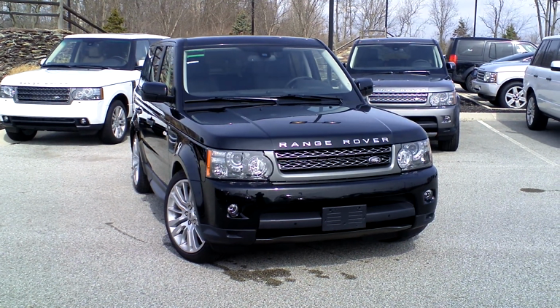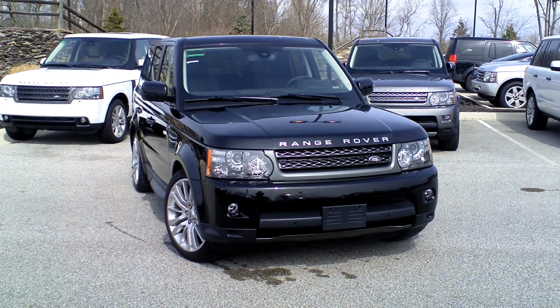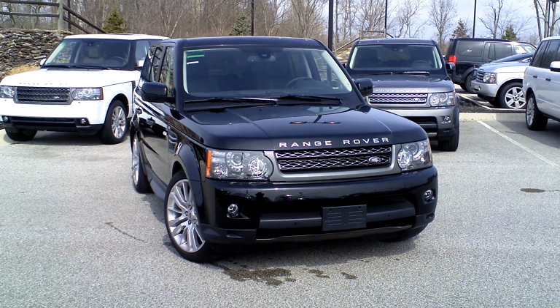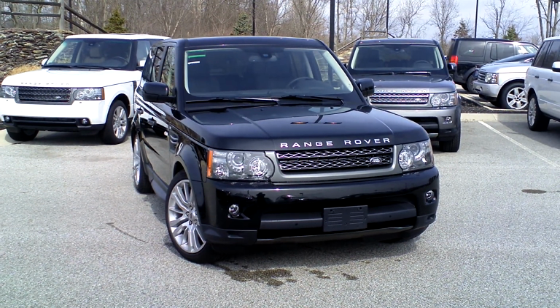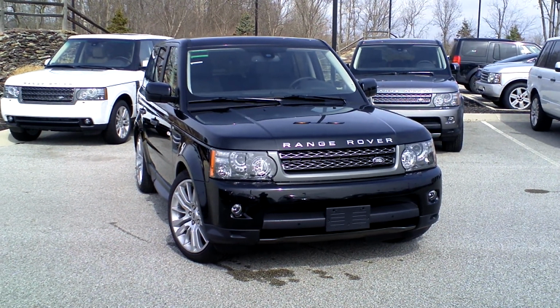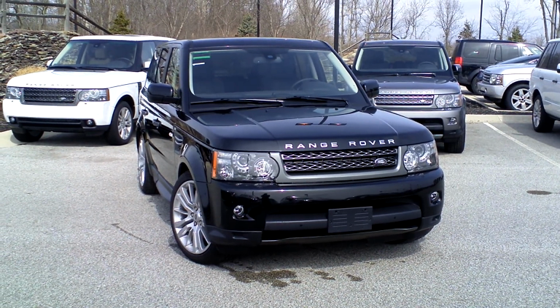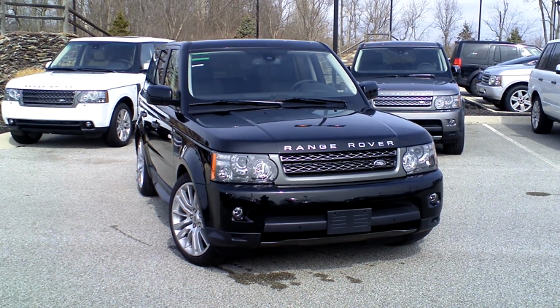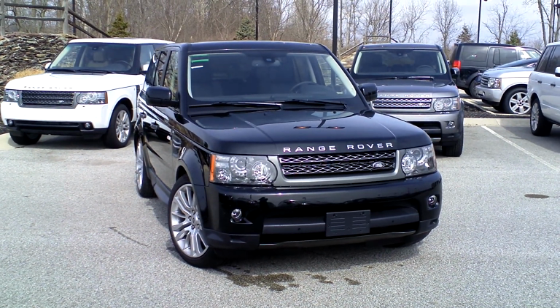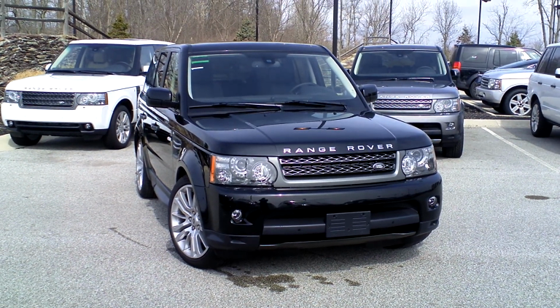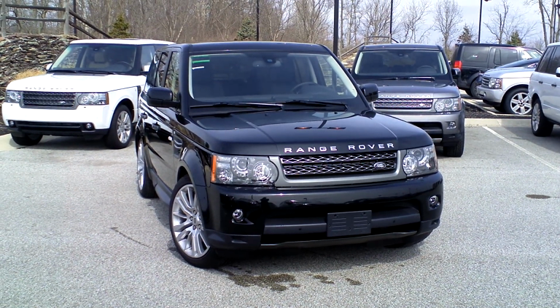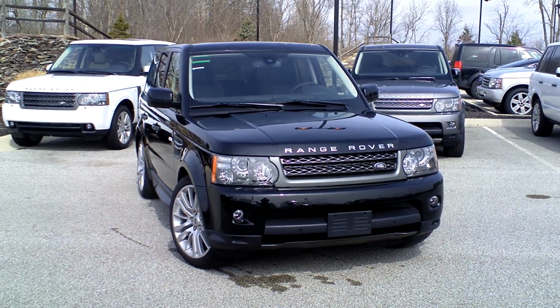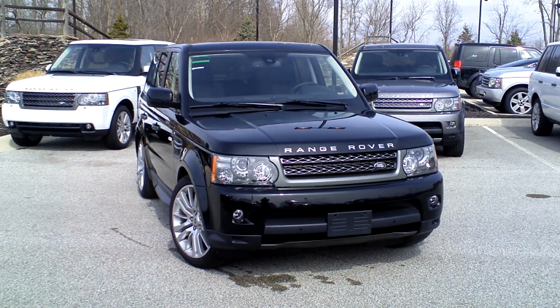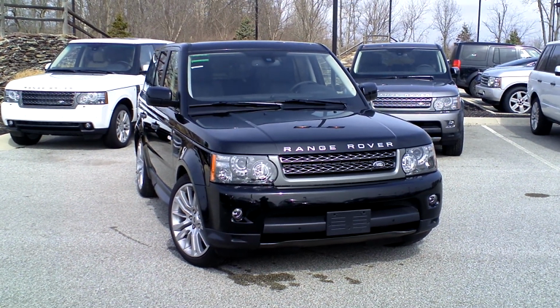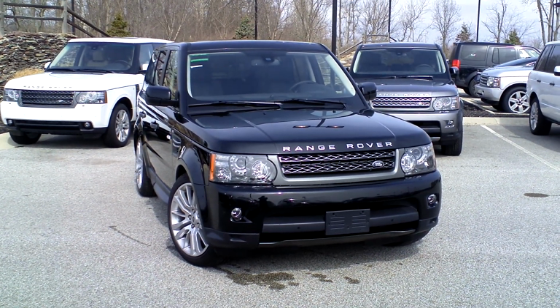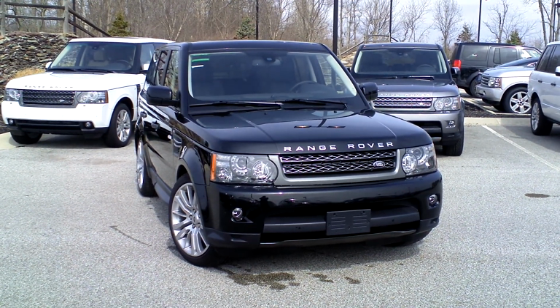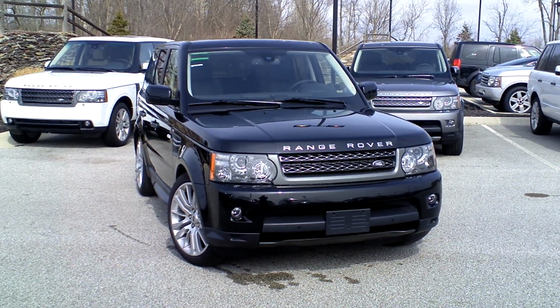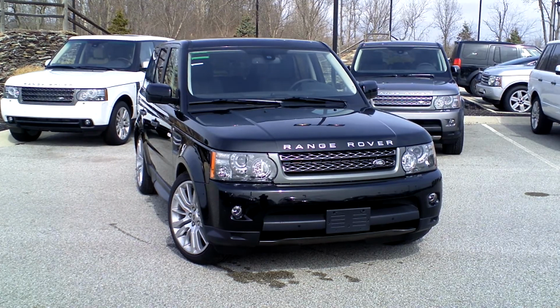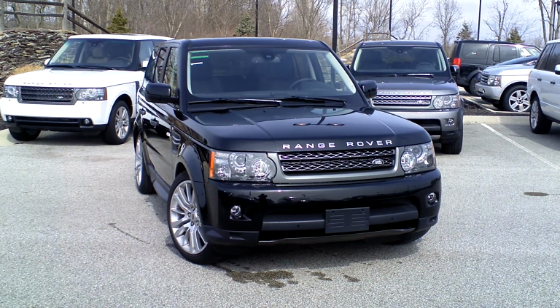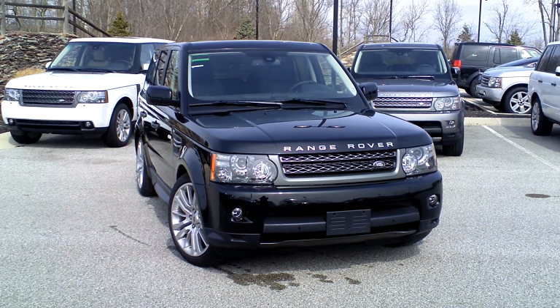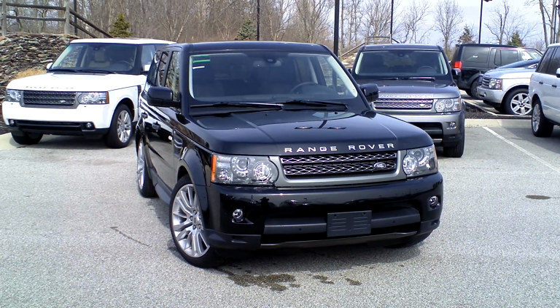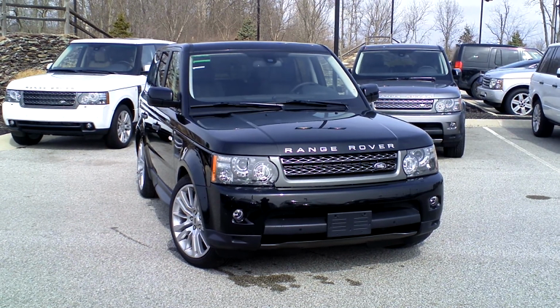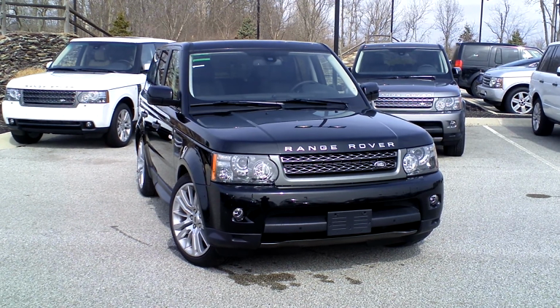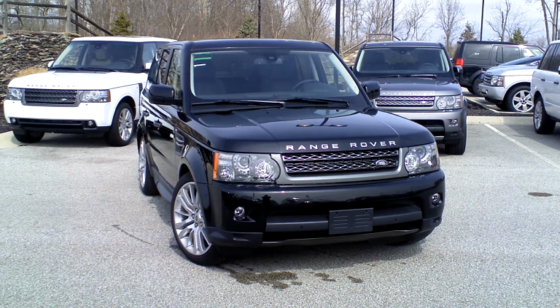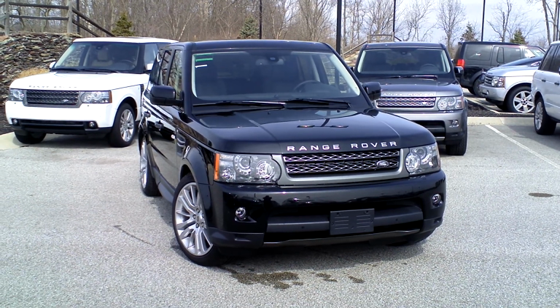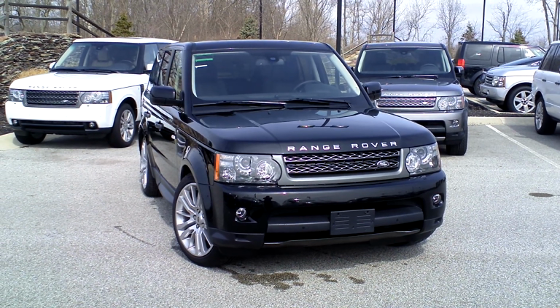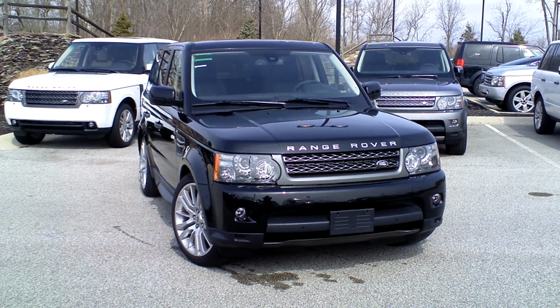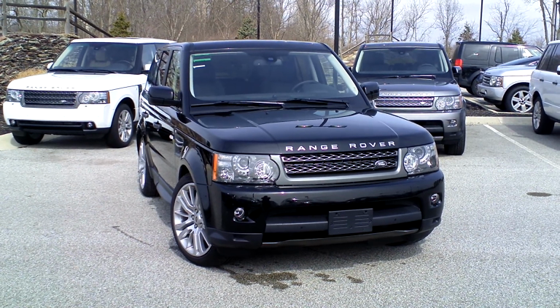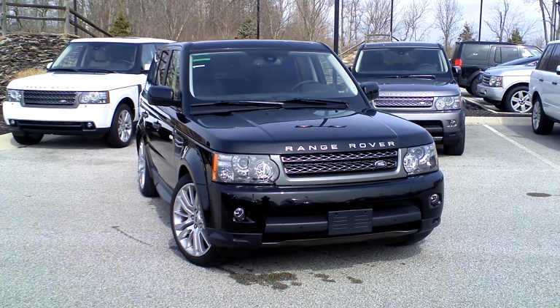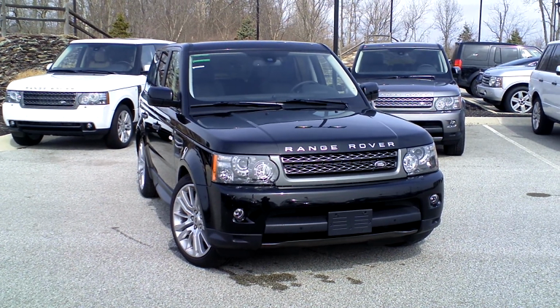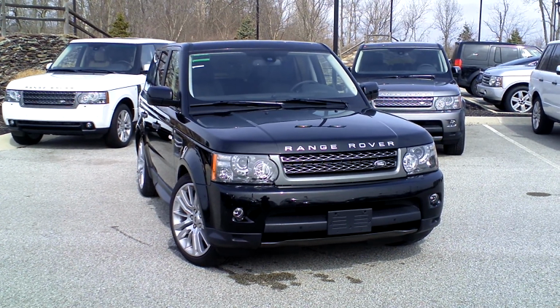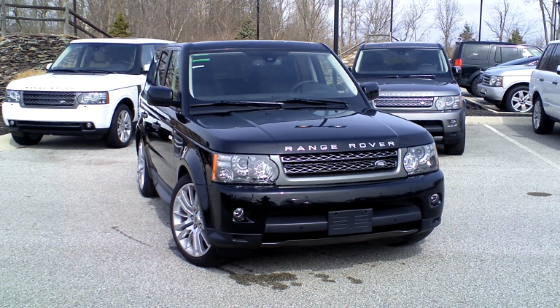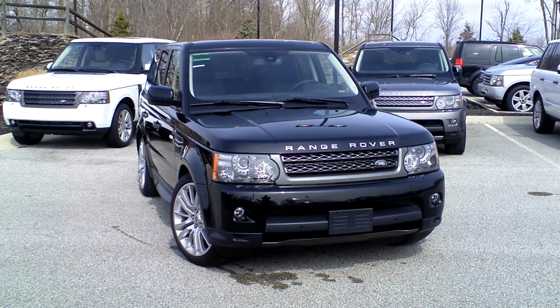Another view from another angle. Hope you like the car — it's the only one we have at the moment in black.